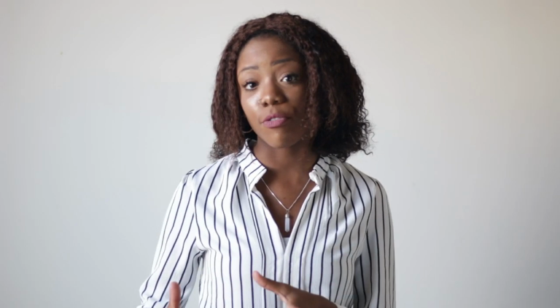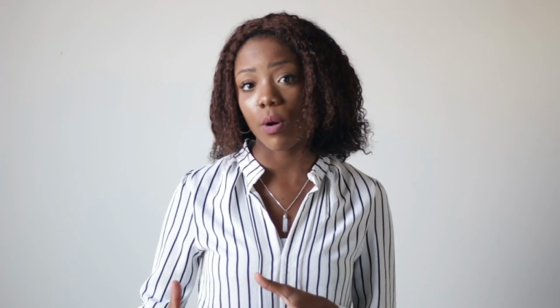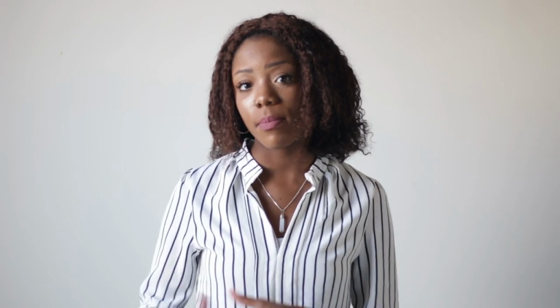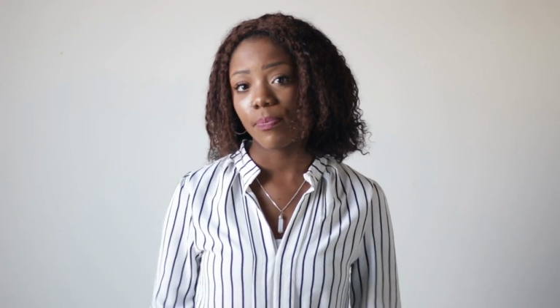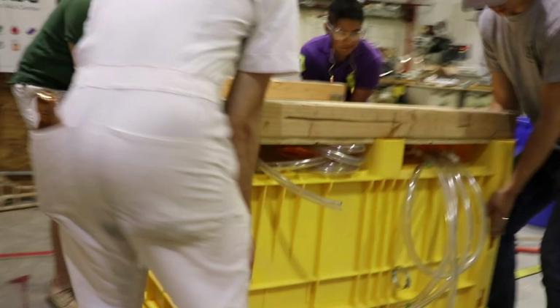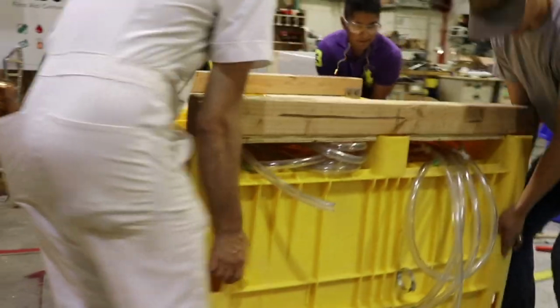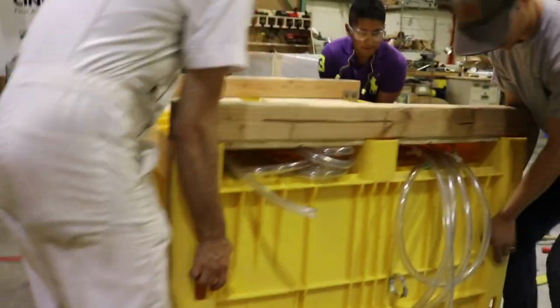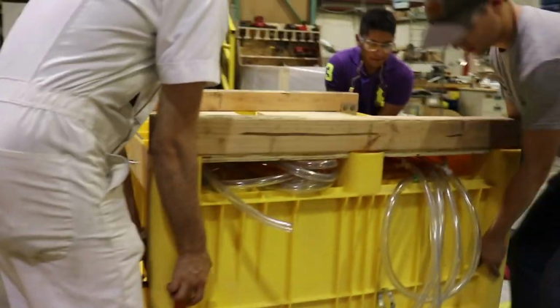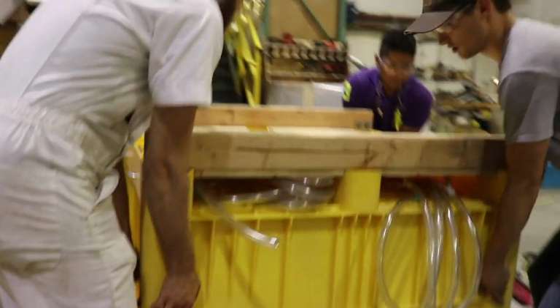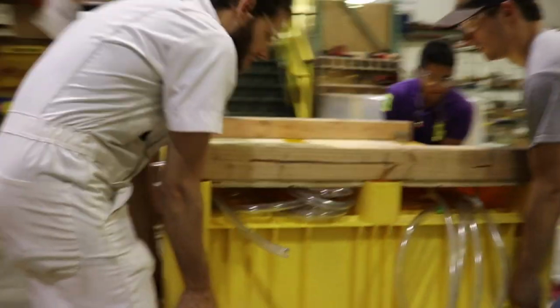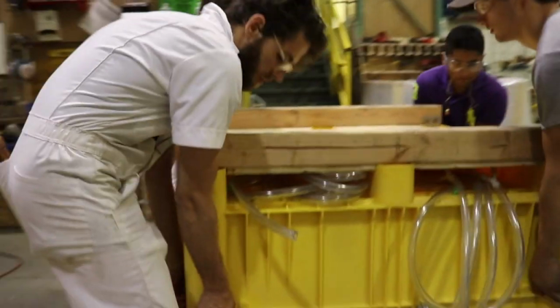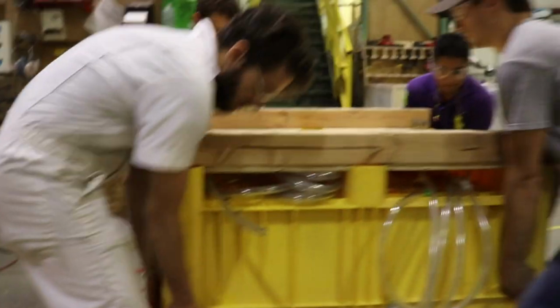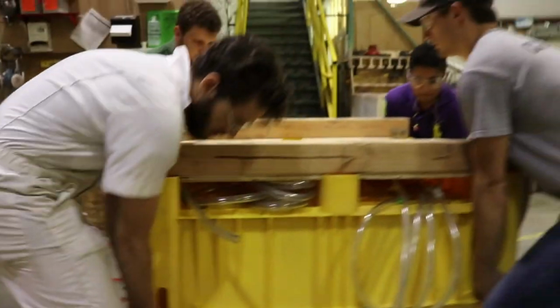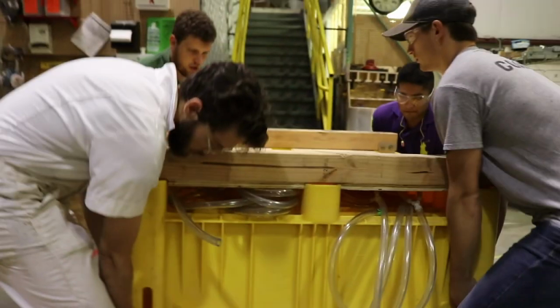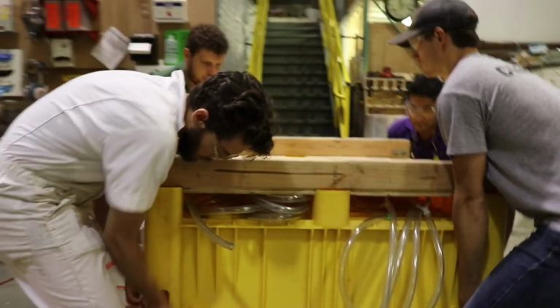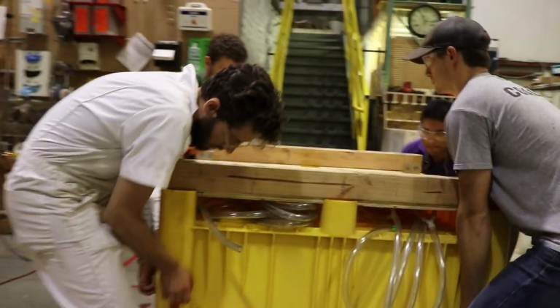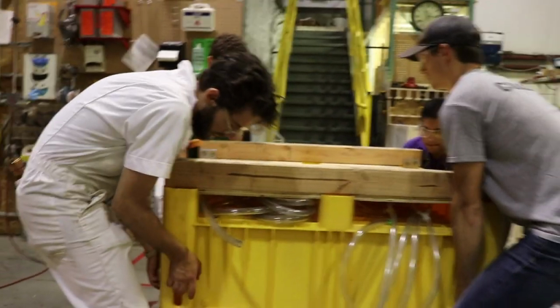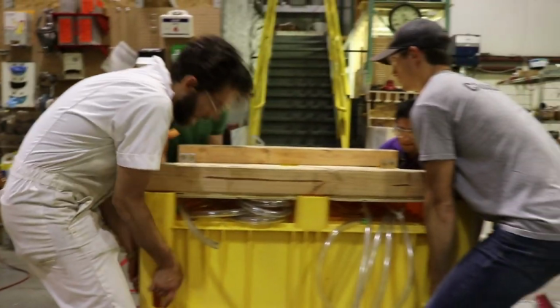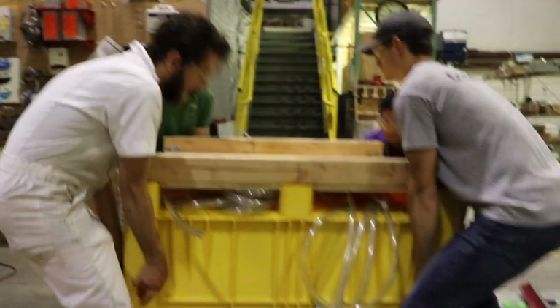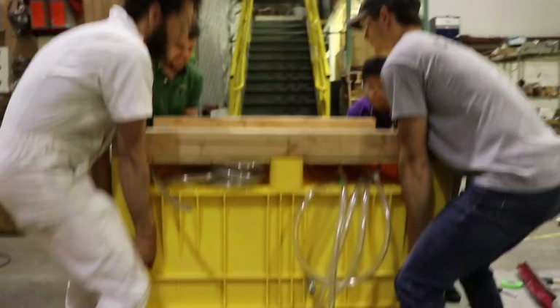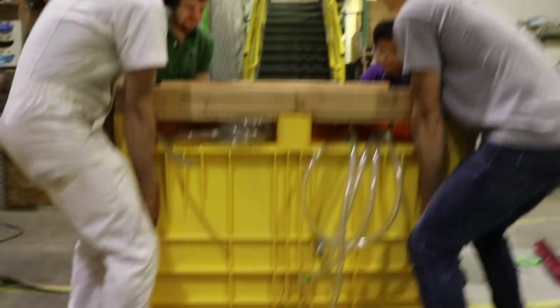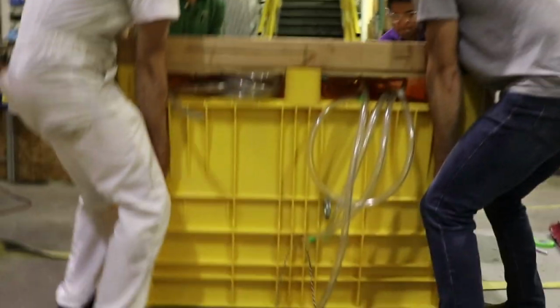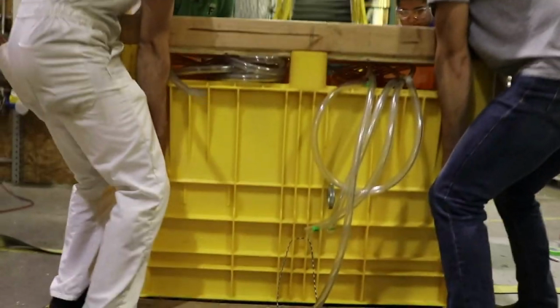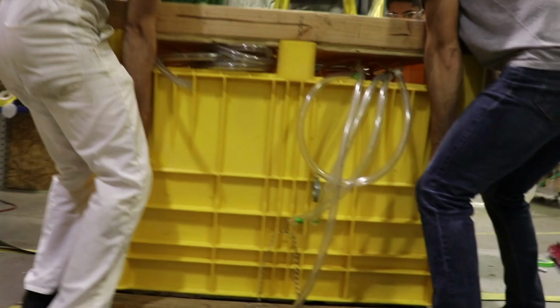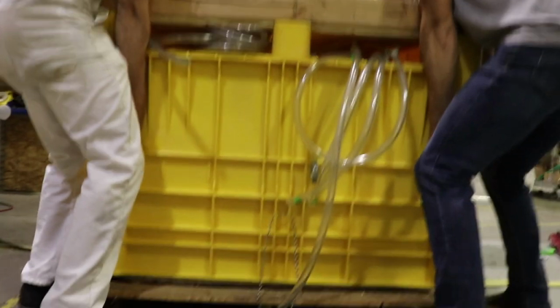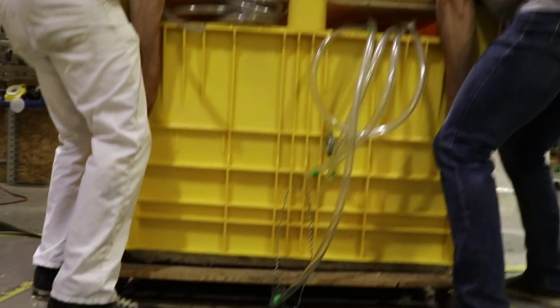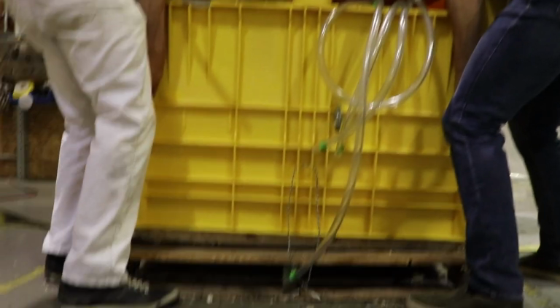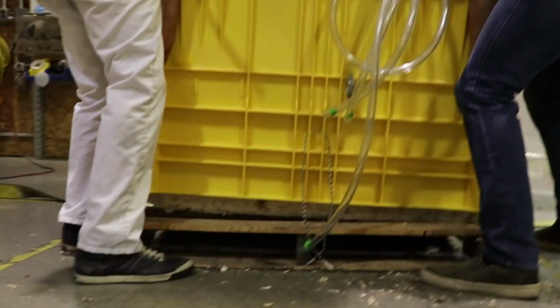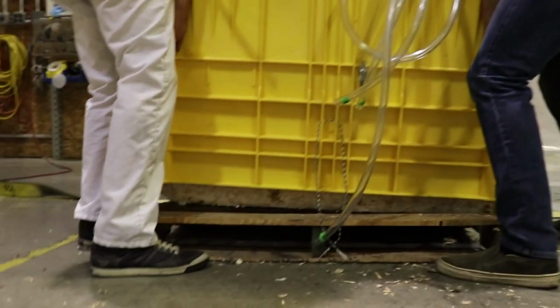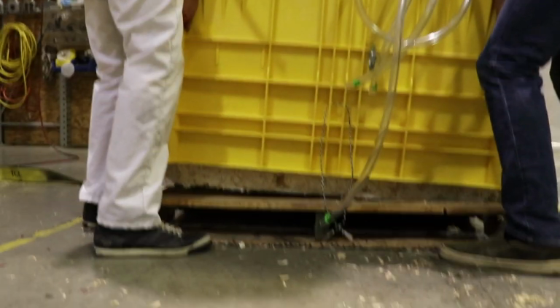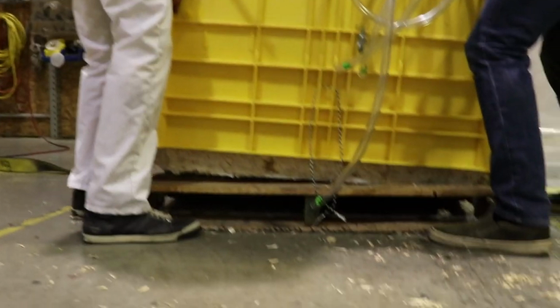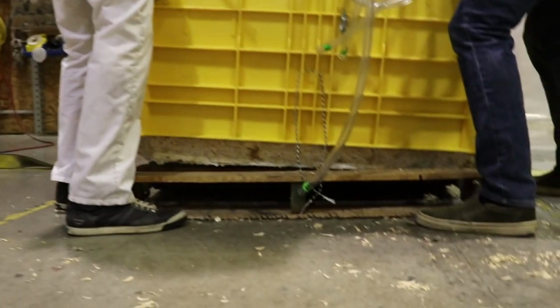We bang the bin gently with hammers to encourage the part to move away from the form. All right gentlemen — one, two, three — there it goes.